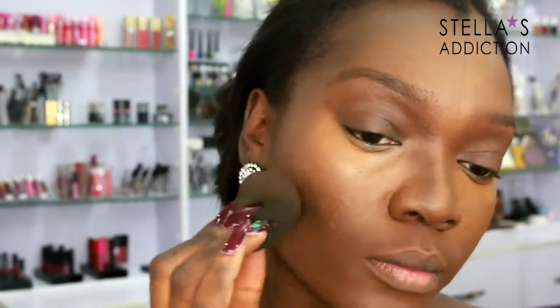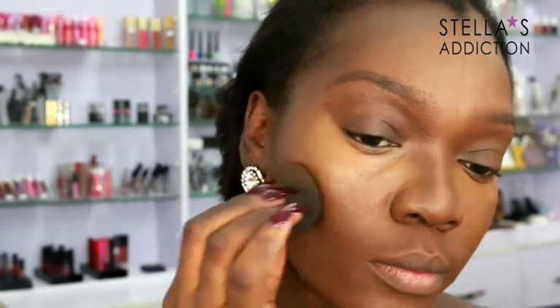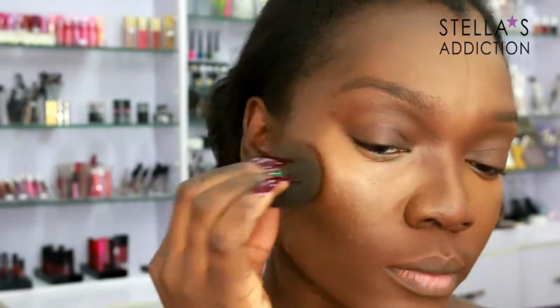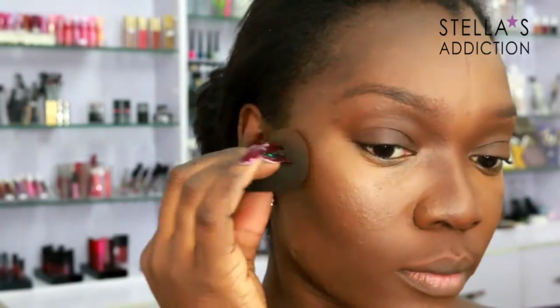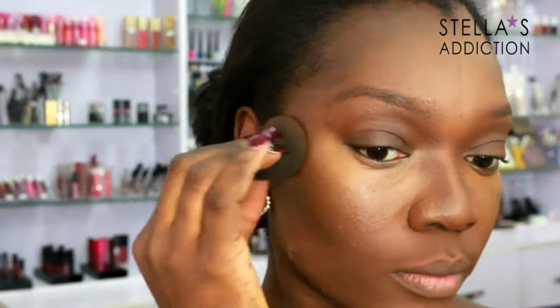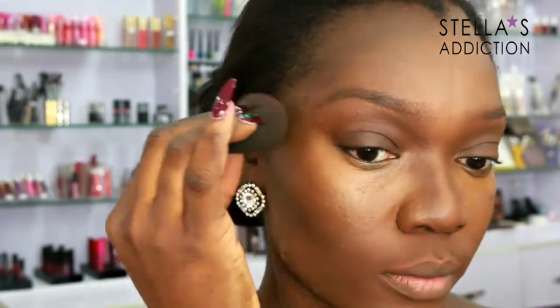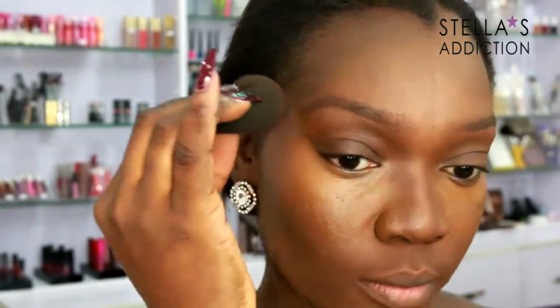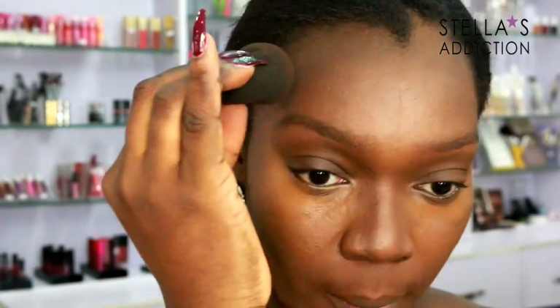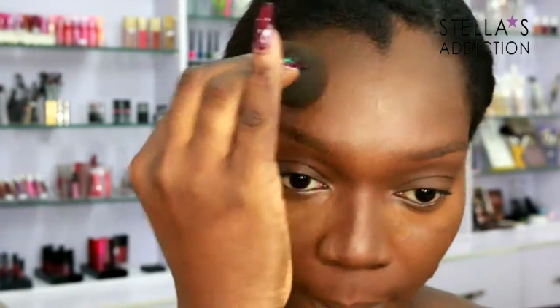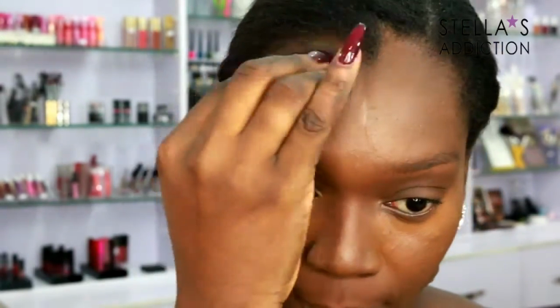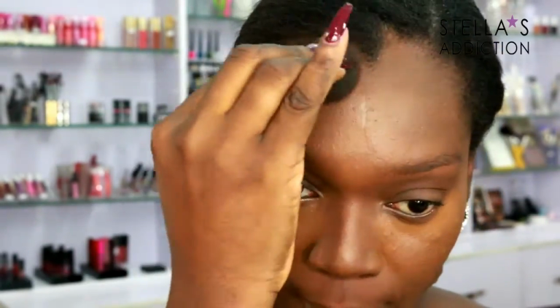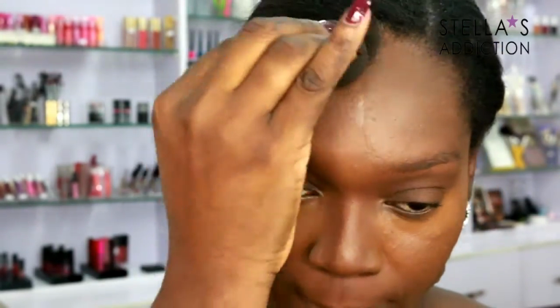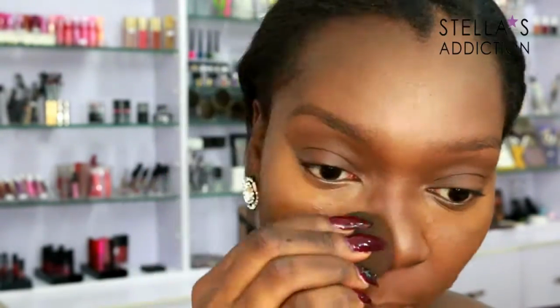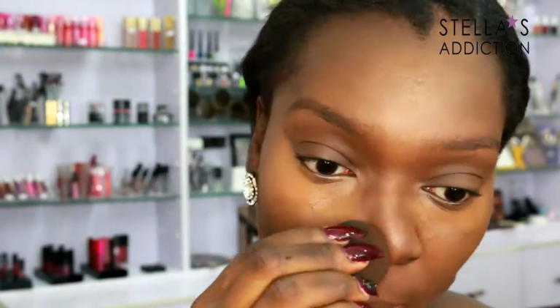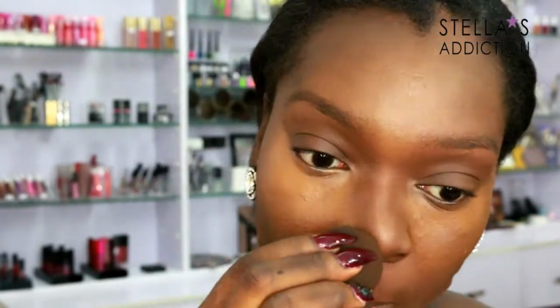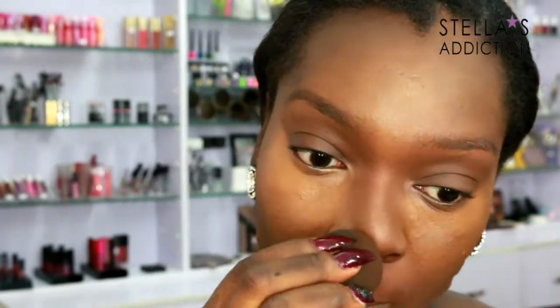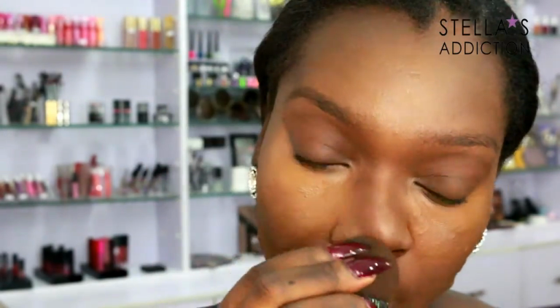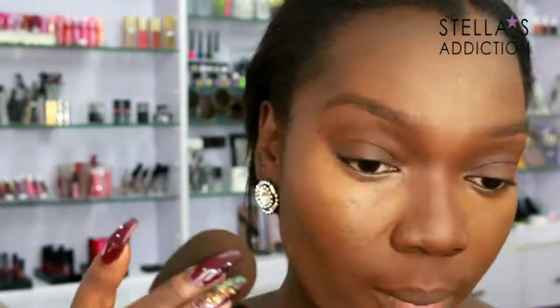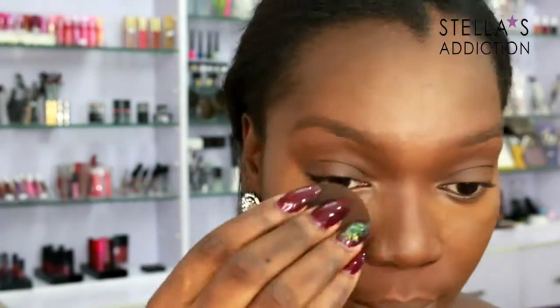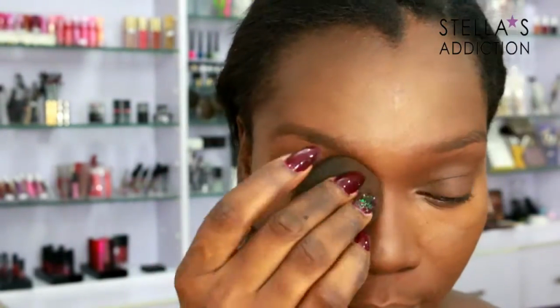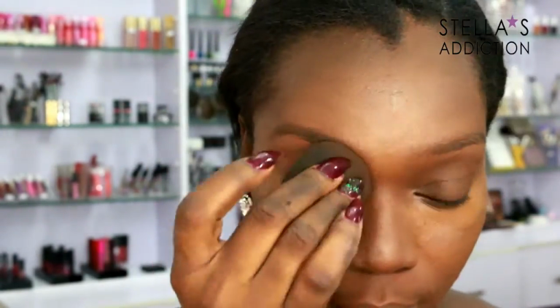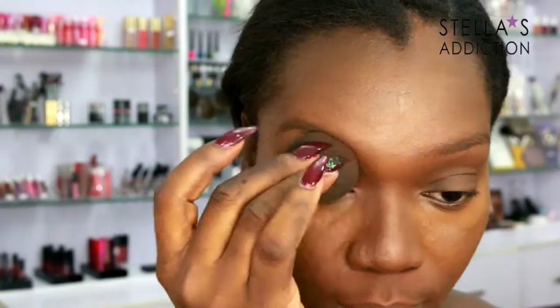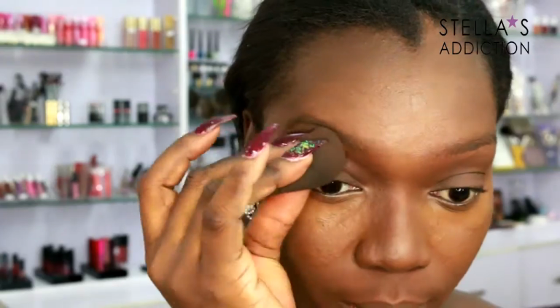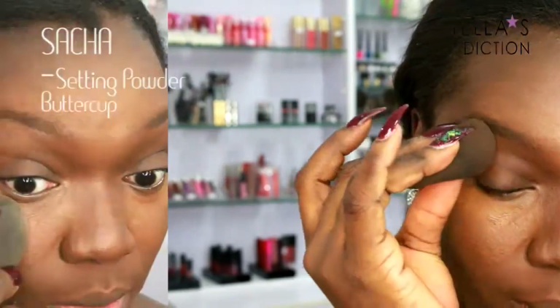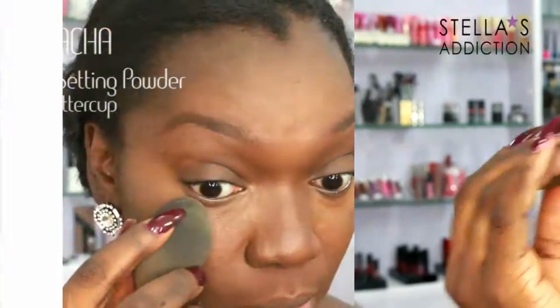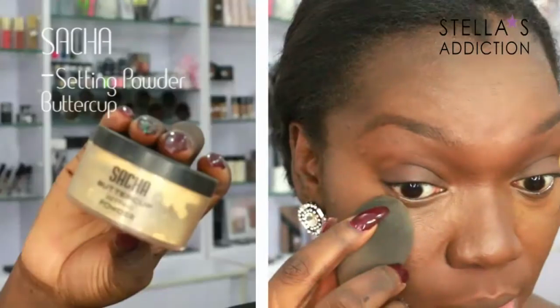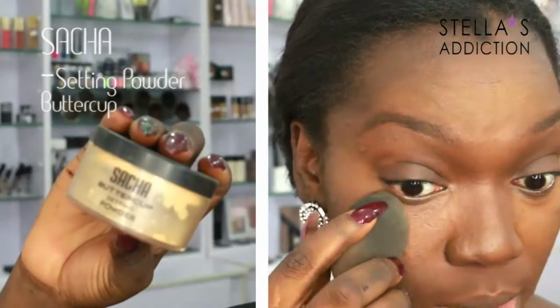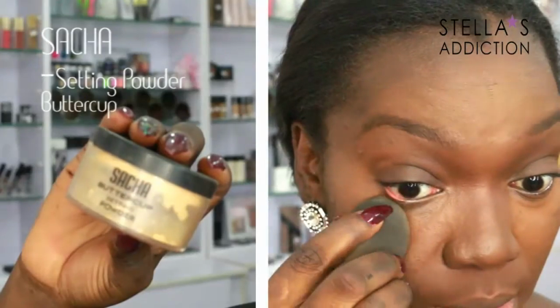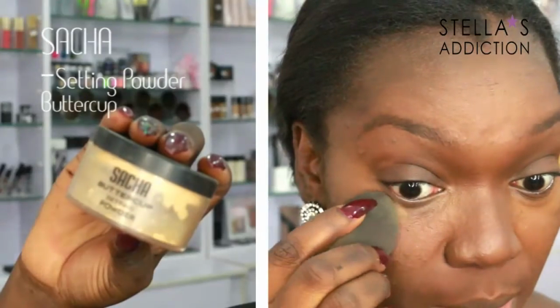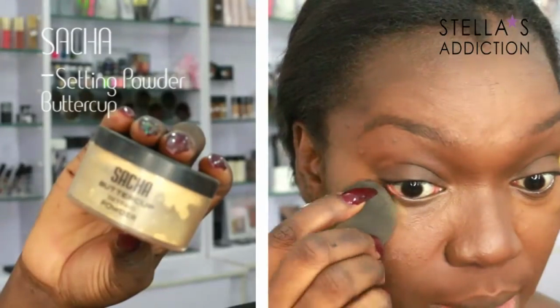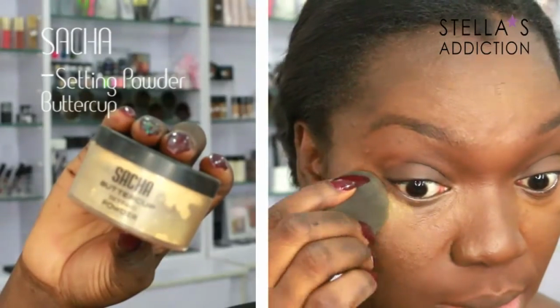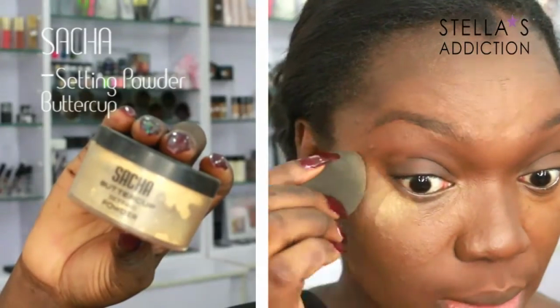Tap, tap, tap — keep tapping until everything looks kind of seamlessly flowy together.